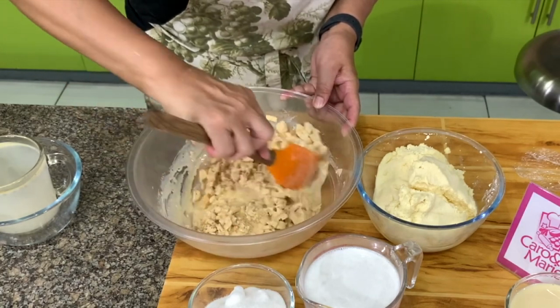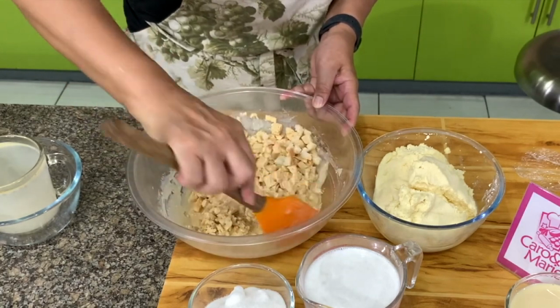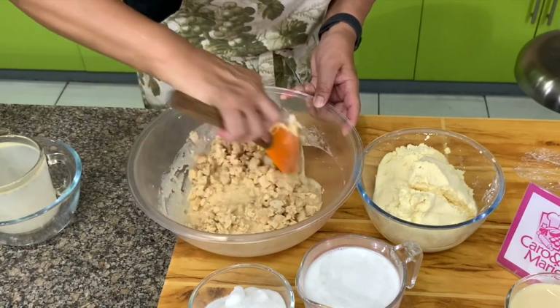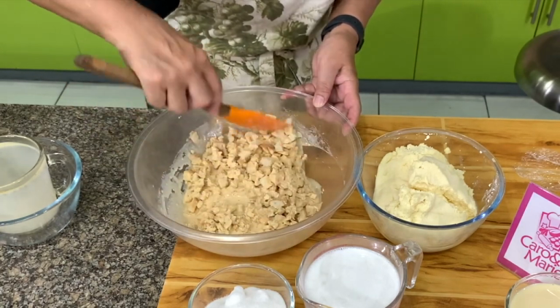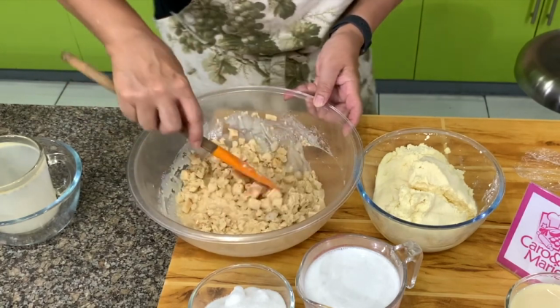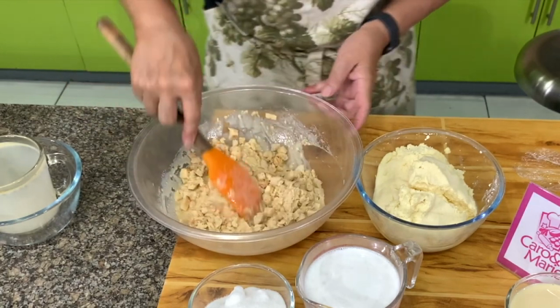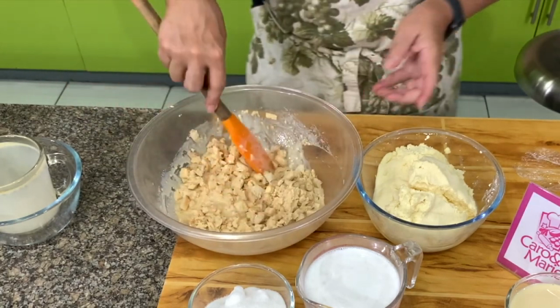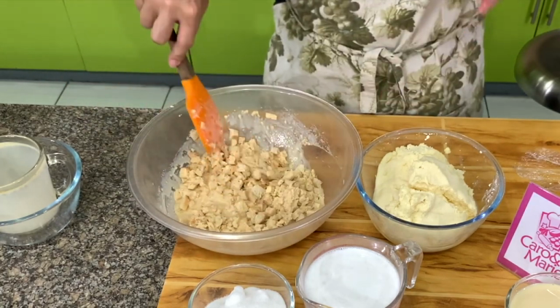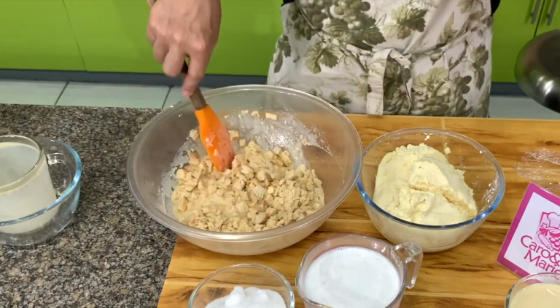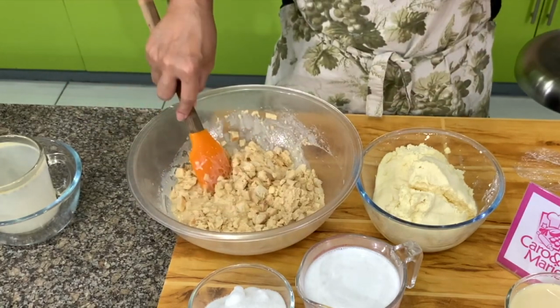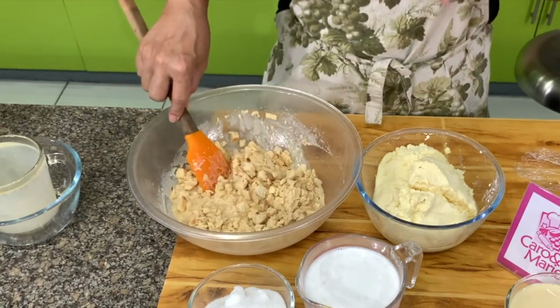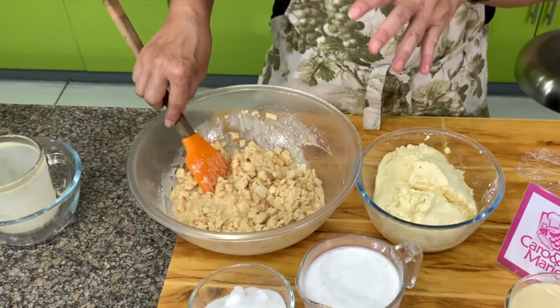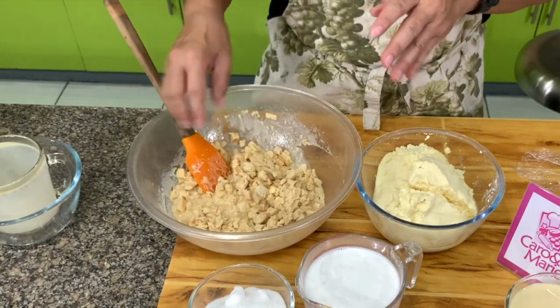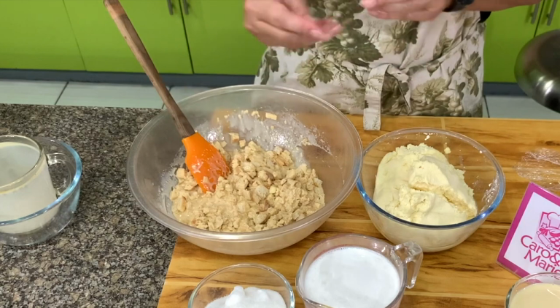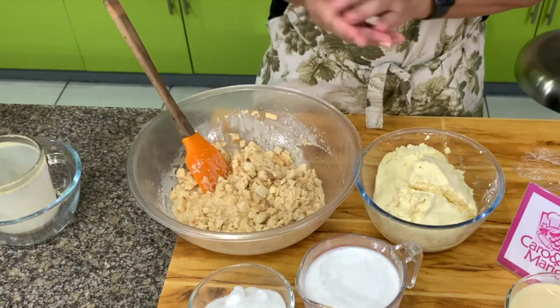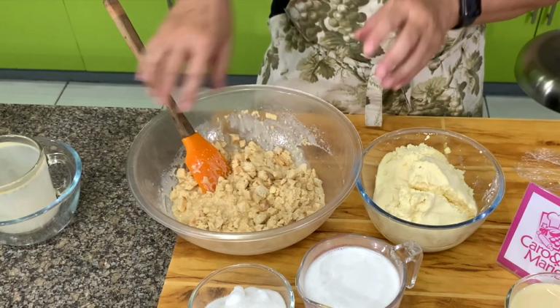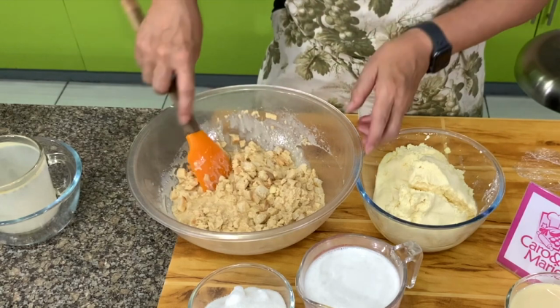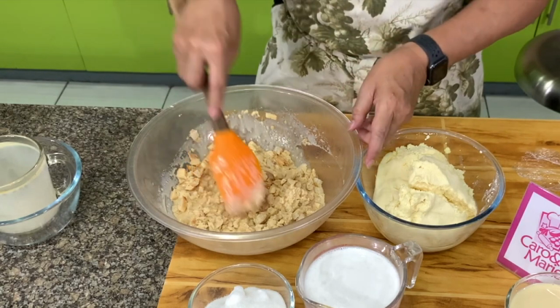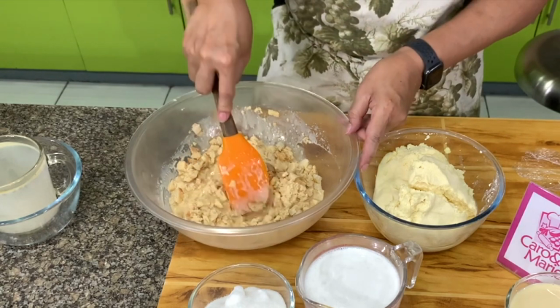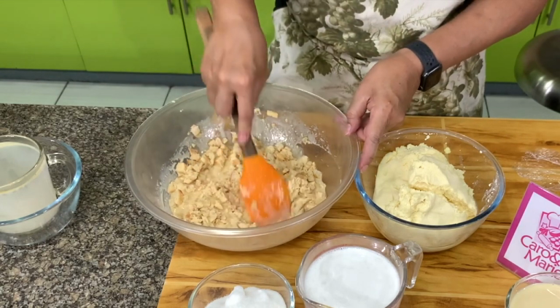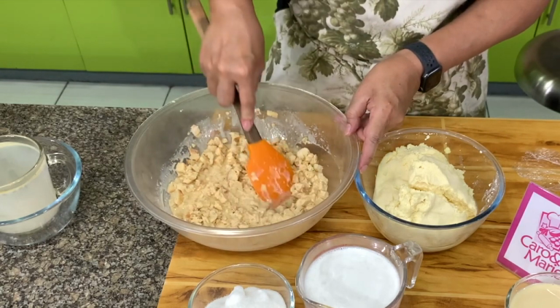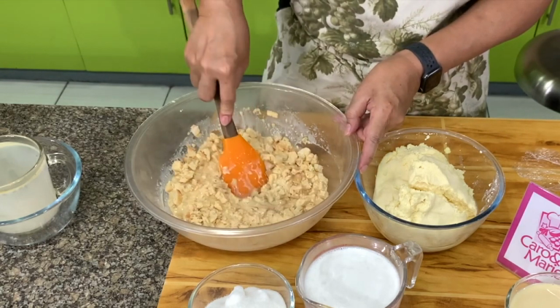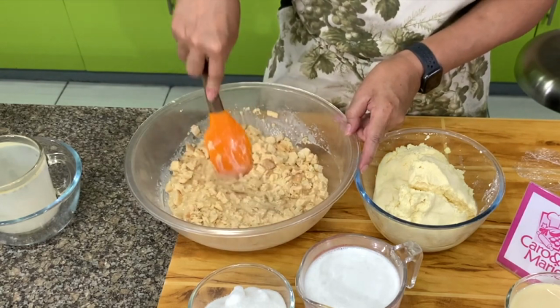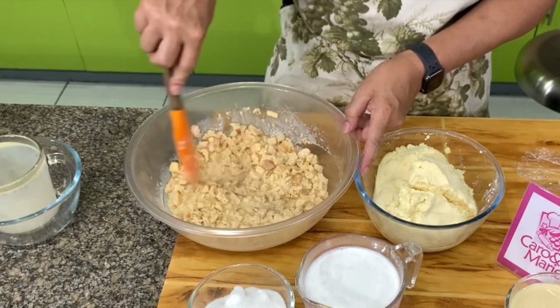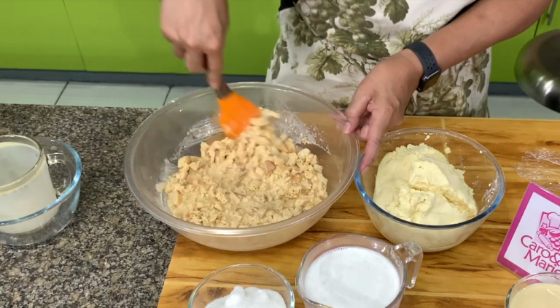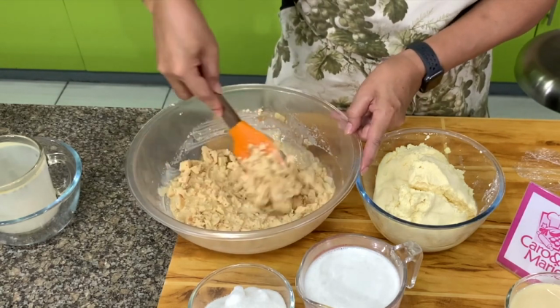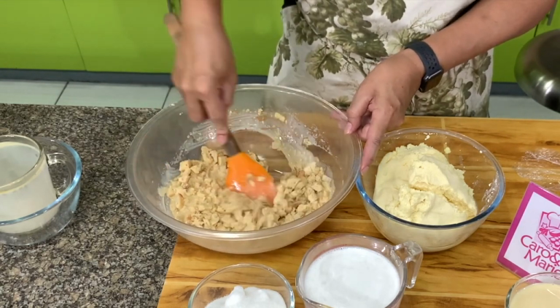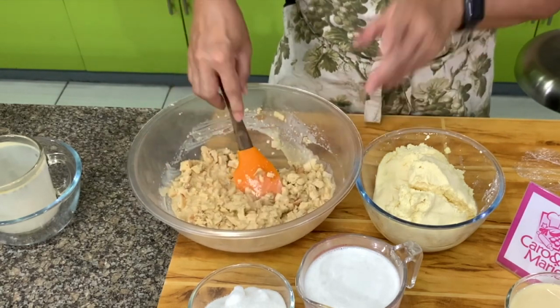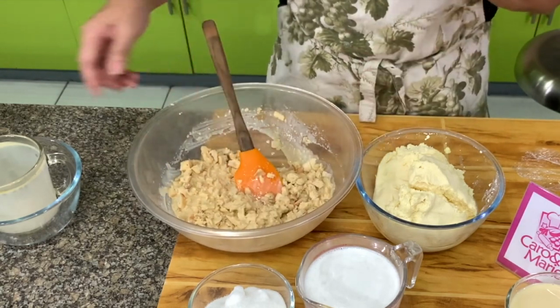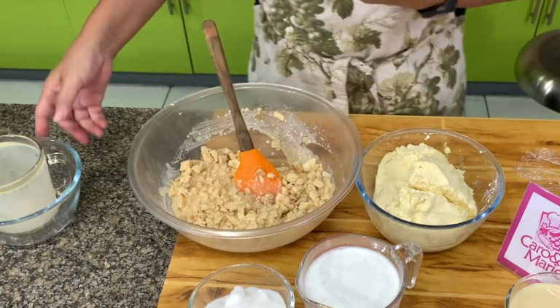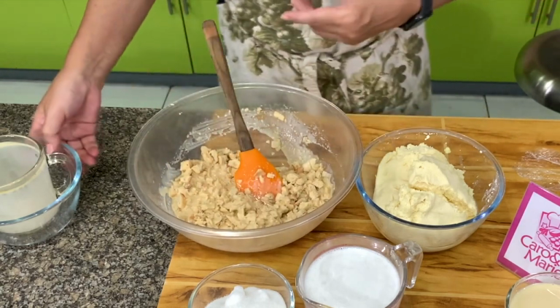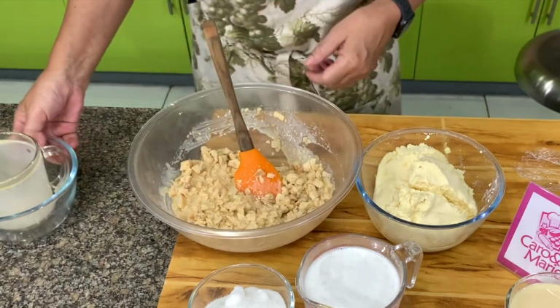If you don't have a blender, soak the bread for an hour and then just mash it with your hands. But the blender will do a better job.